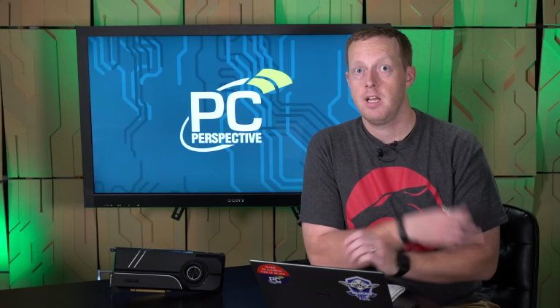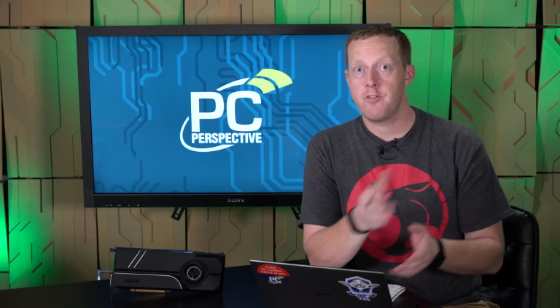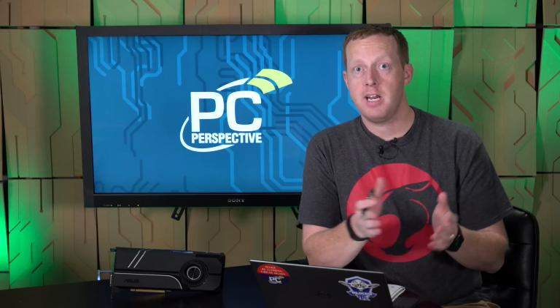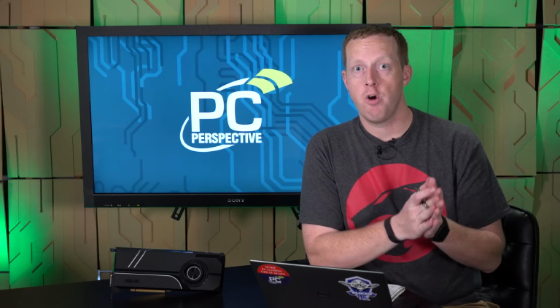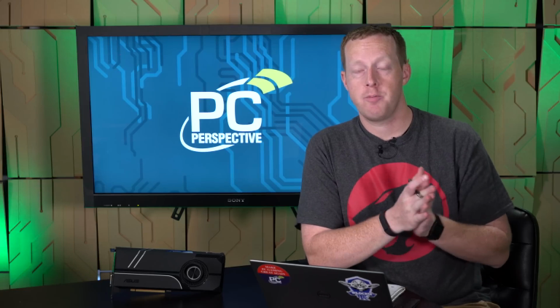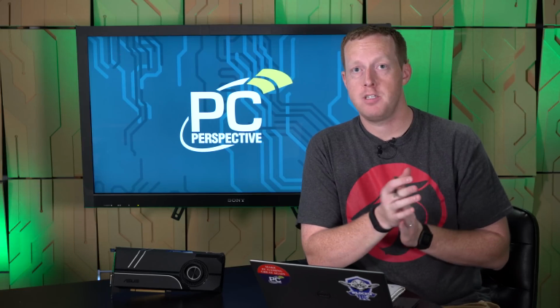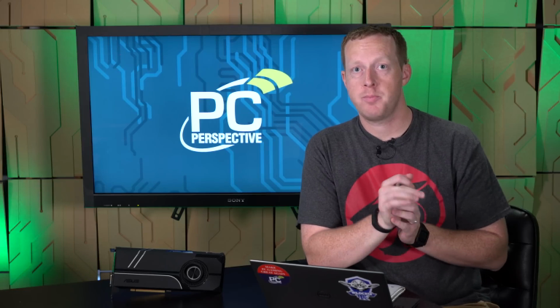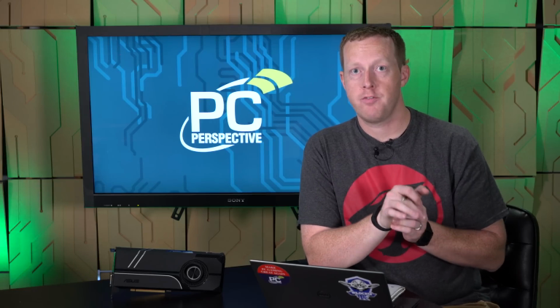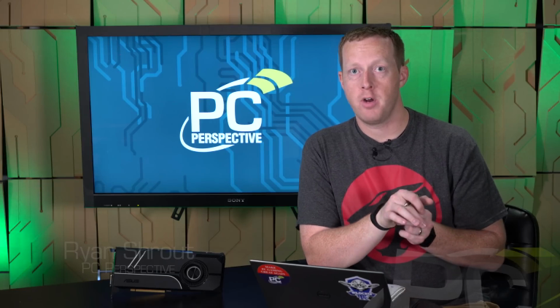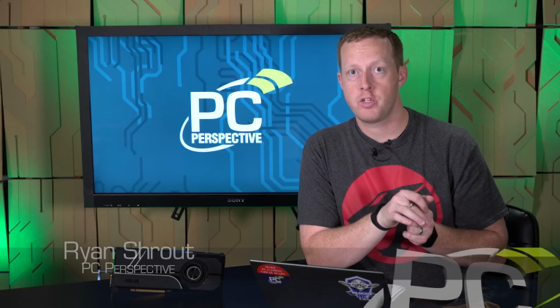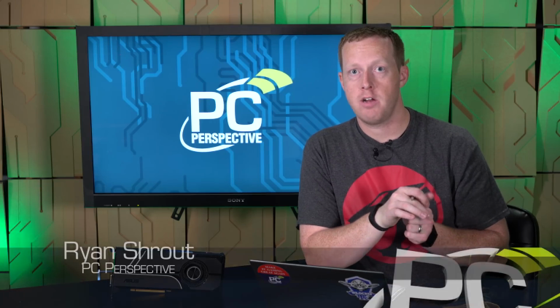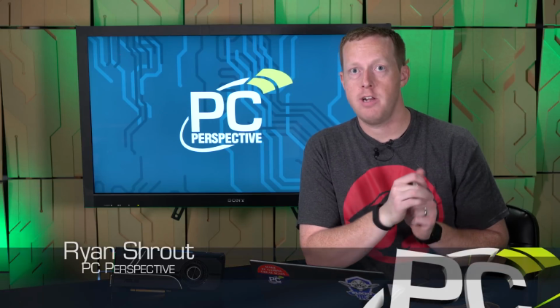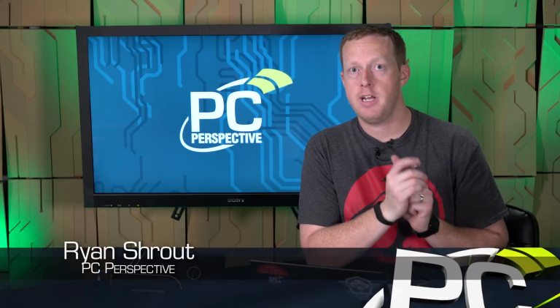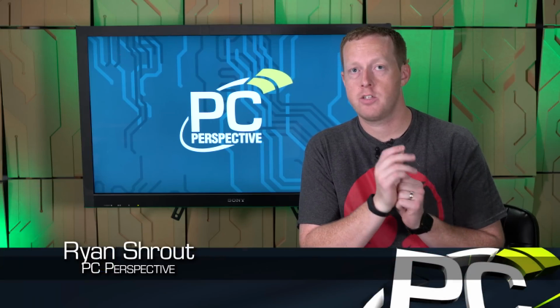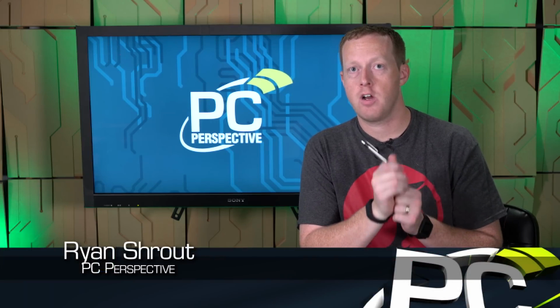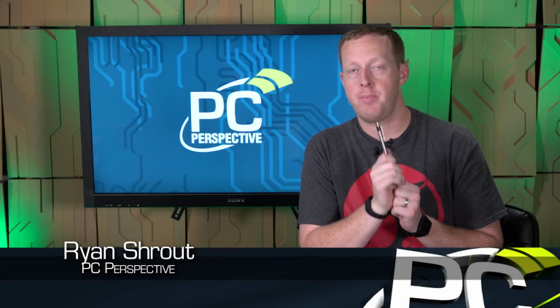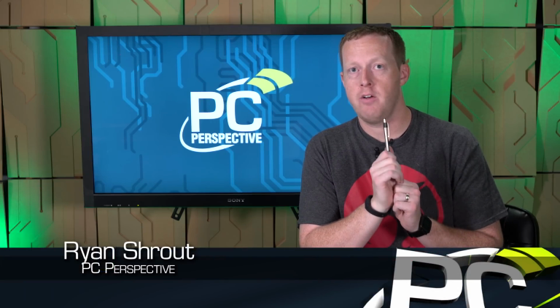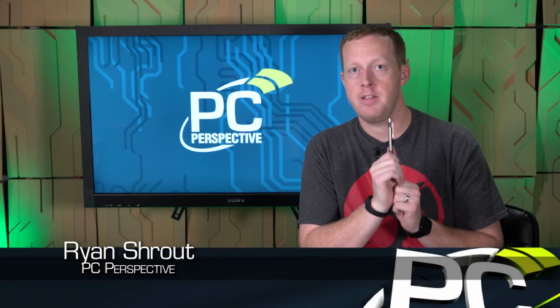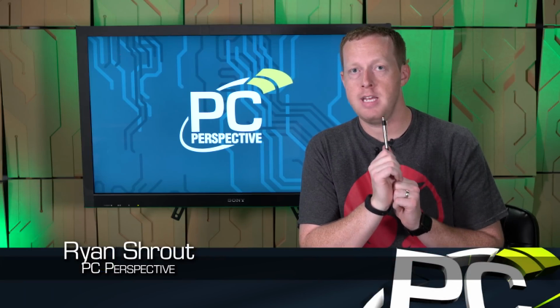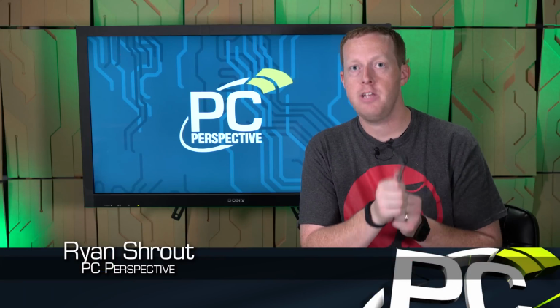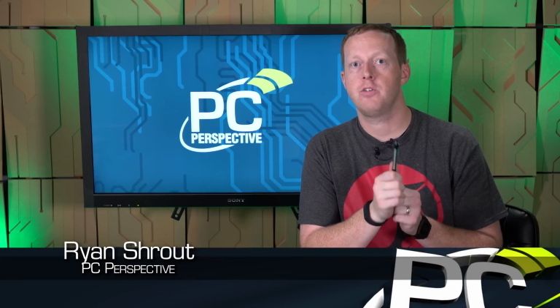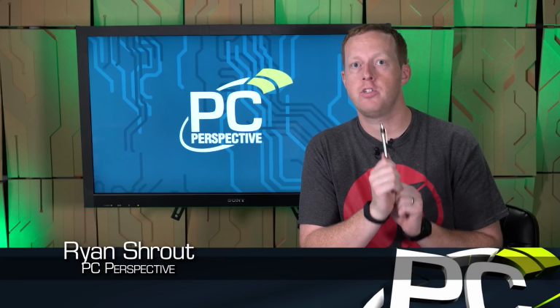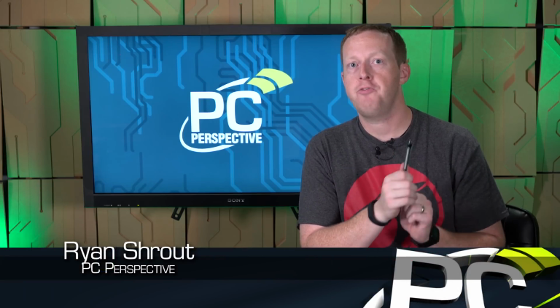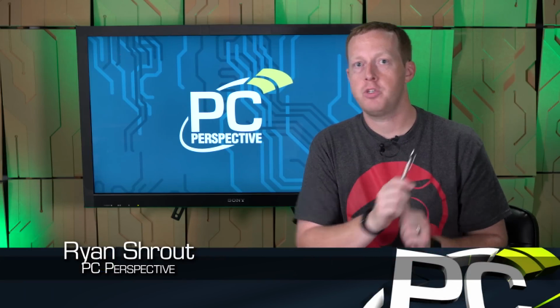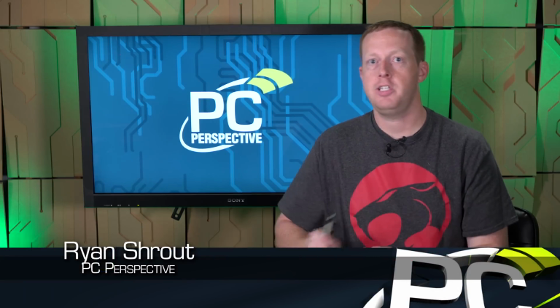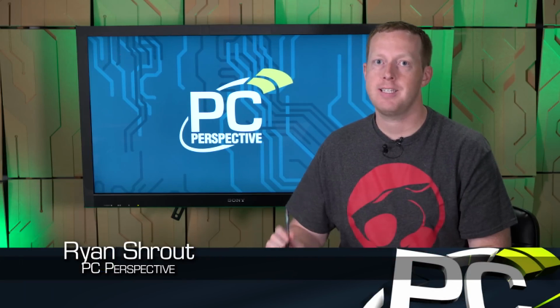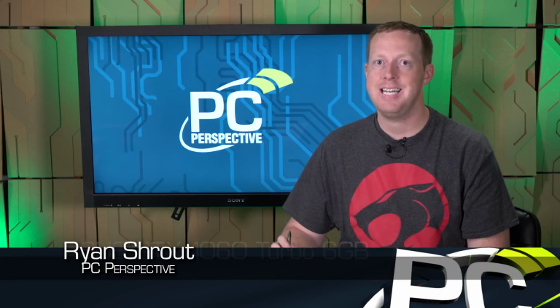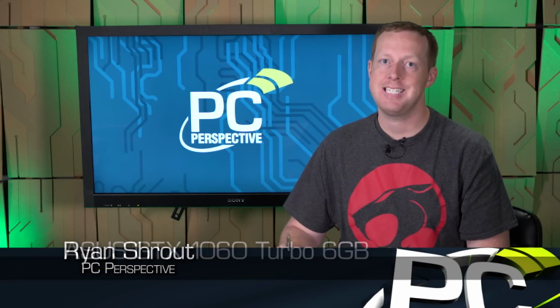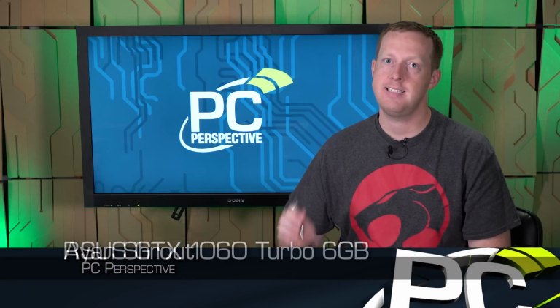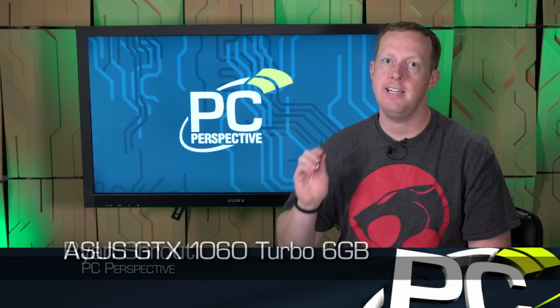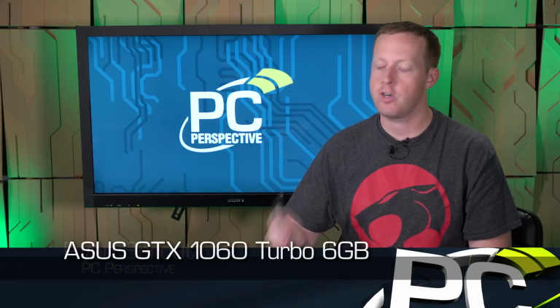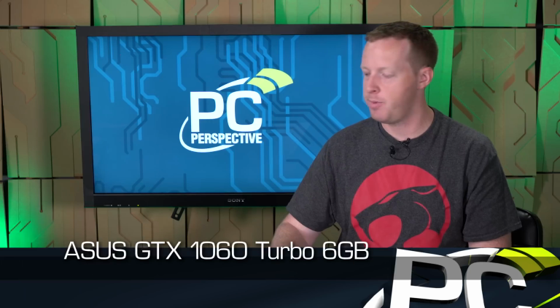Hey everybody, welcome to PC Perspective. I'm Ryan Shrout, here today to talk about the Asus GeForce GTX 1060 Turbo.